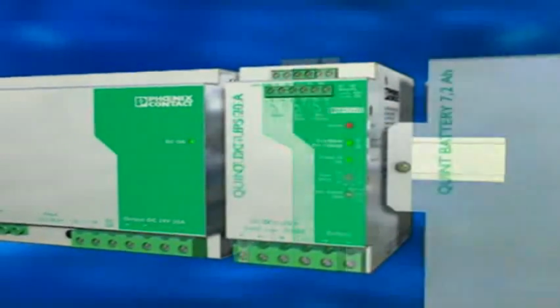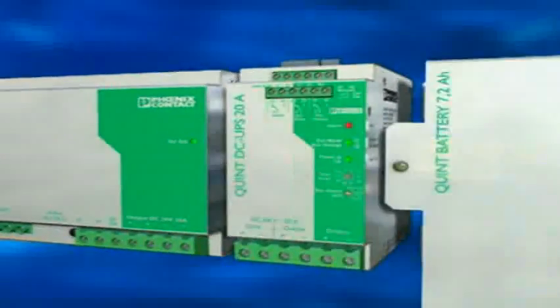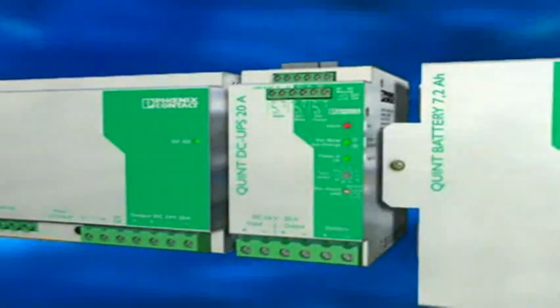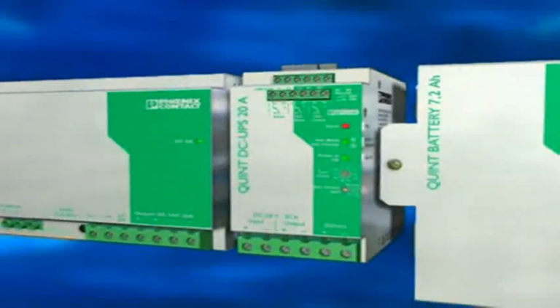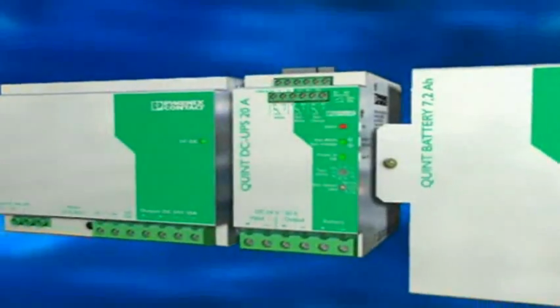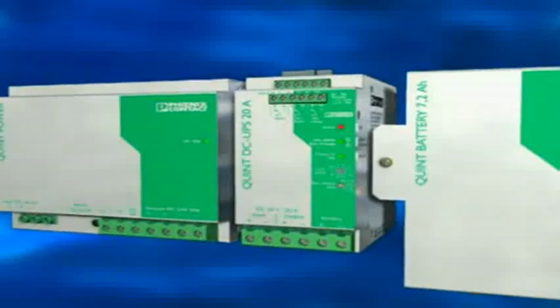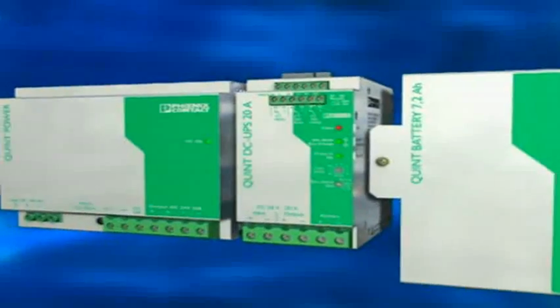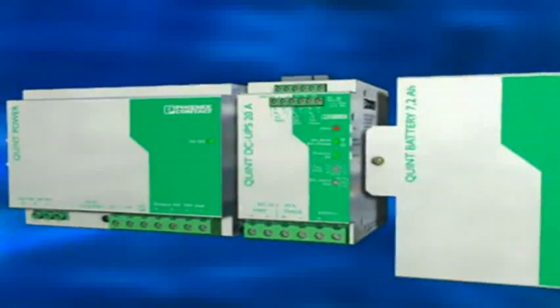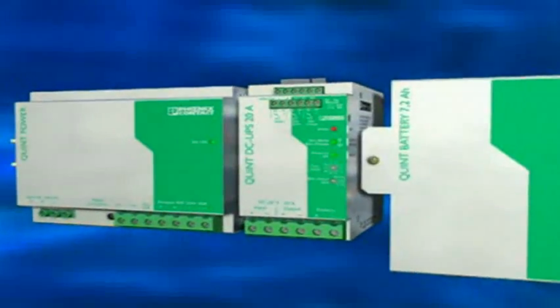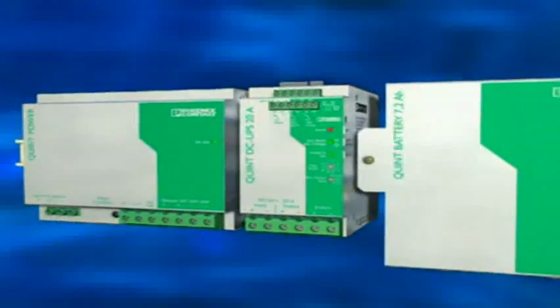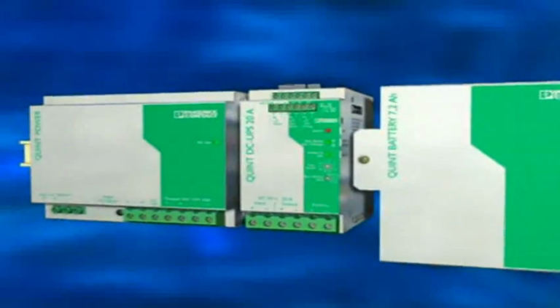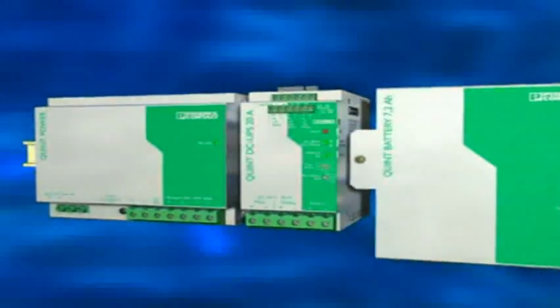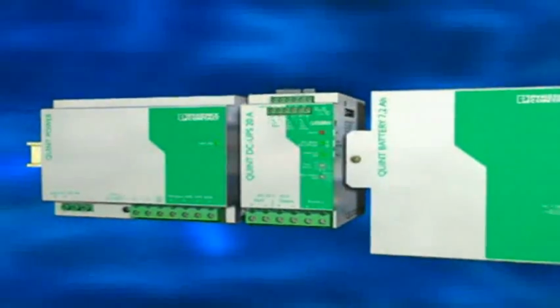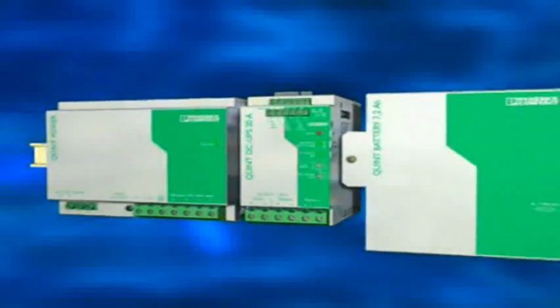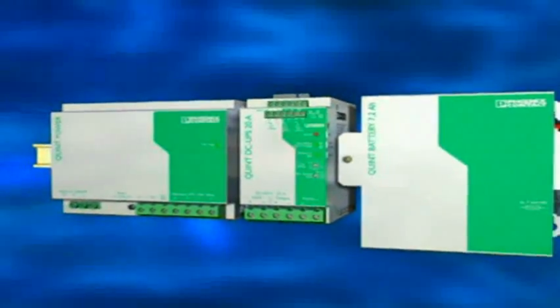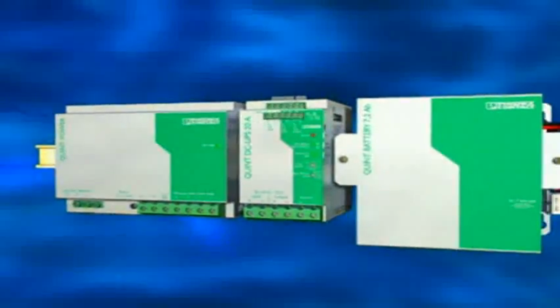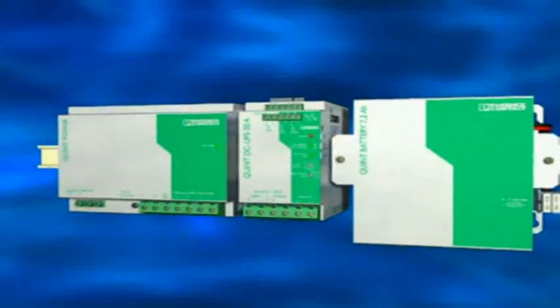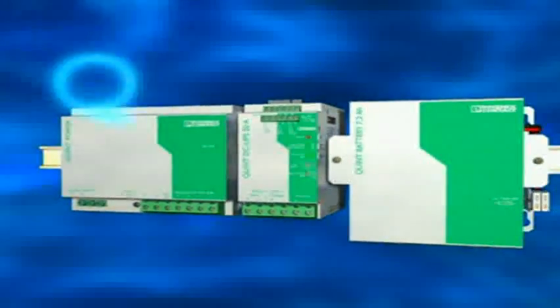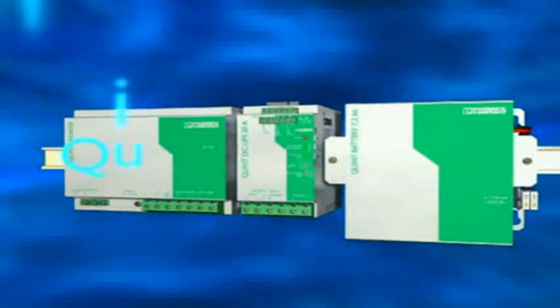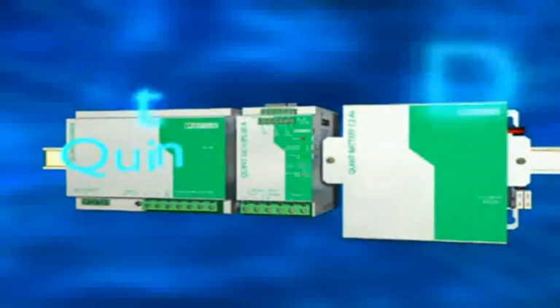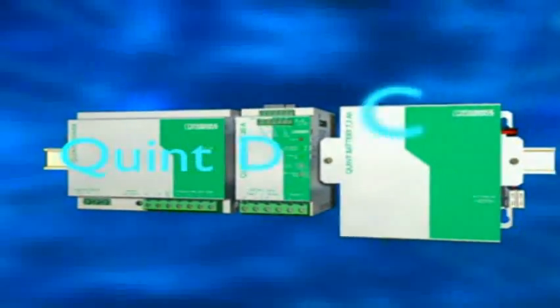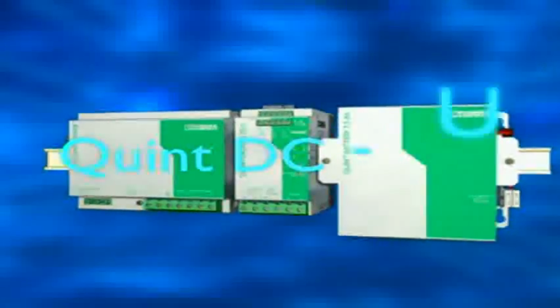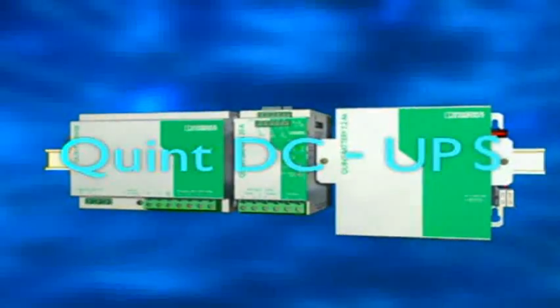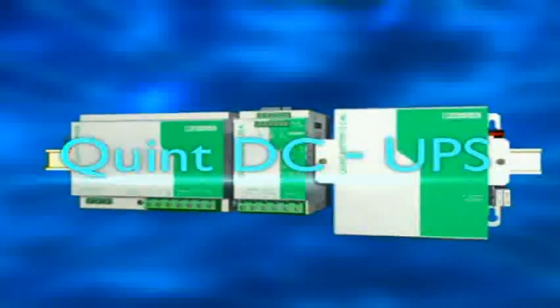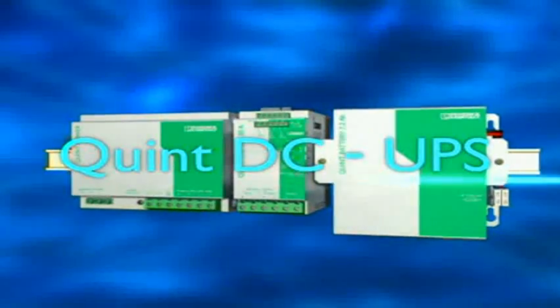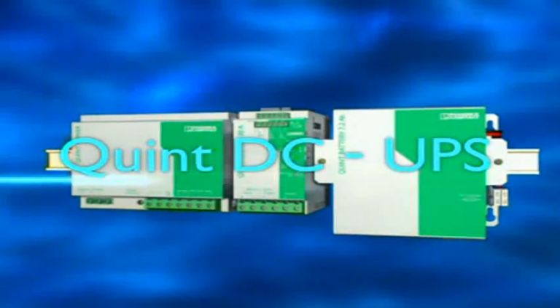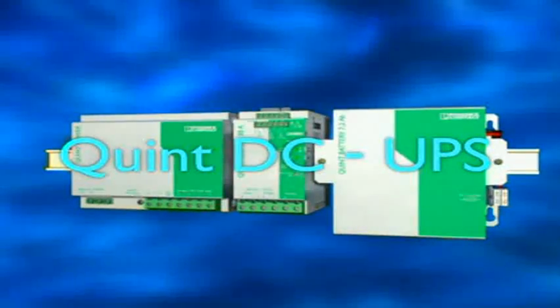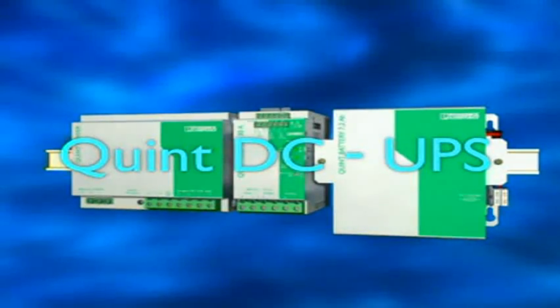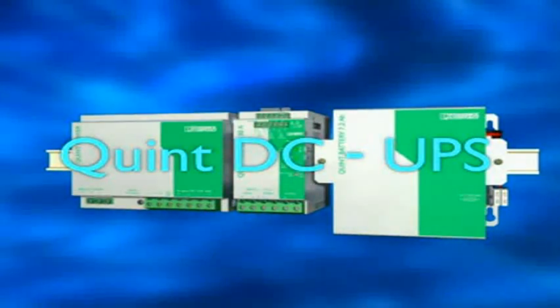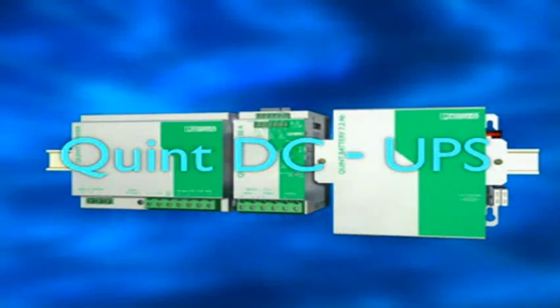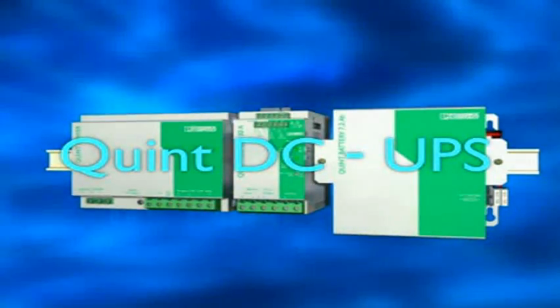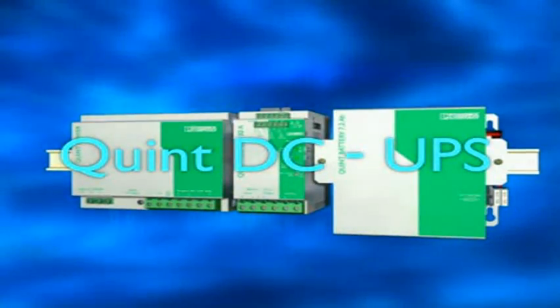Full power, even with mains out. Quint DC UPS from Phoenix Contact.